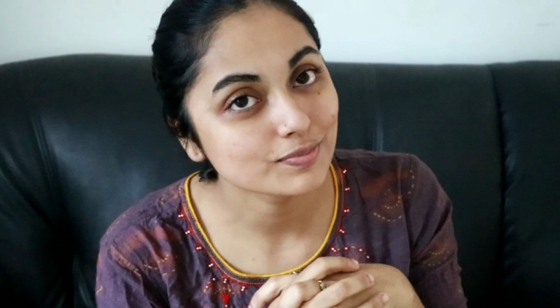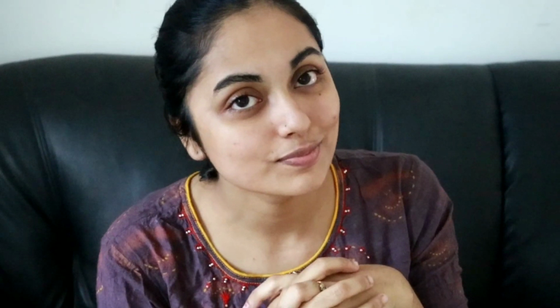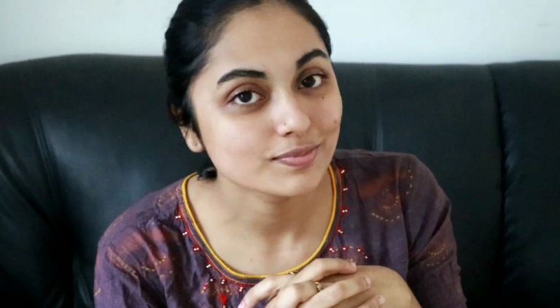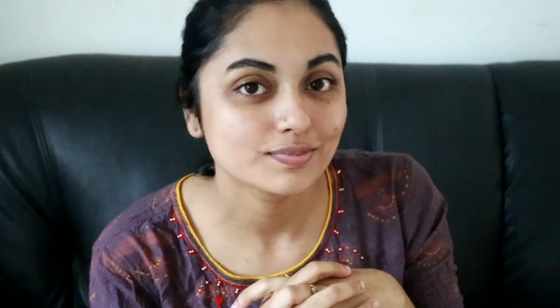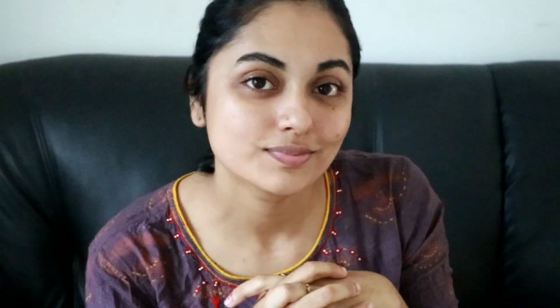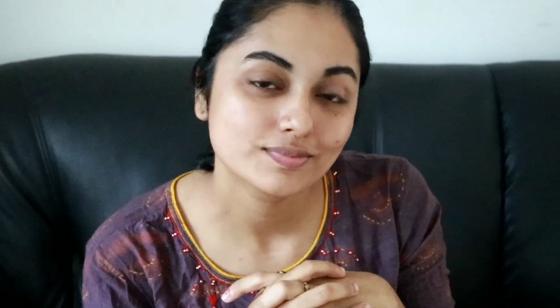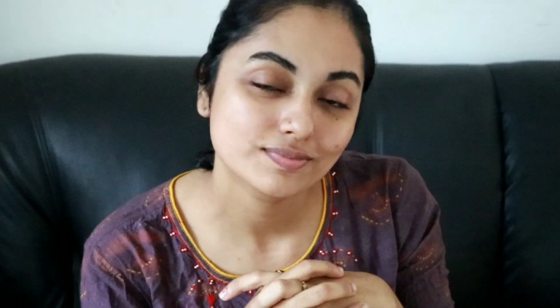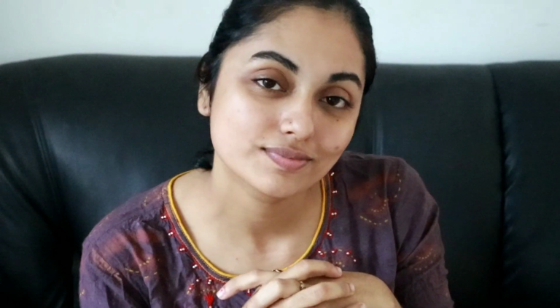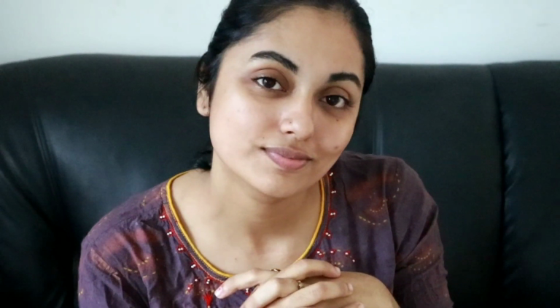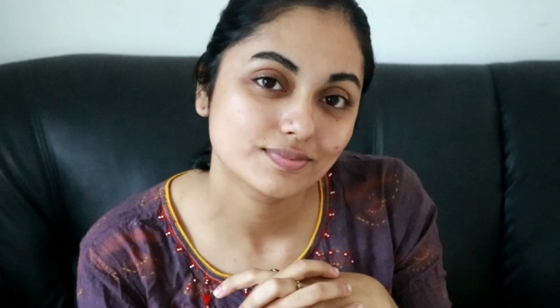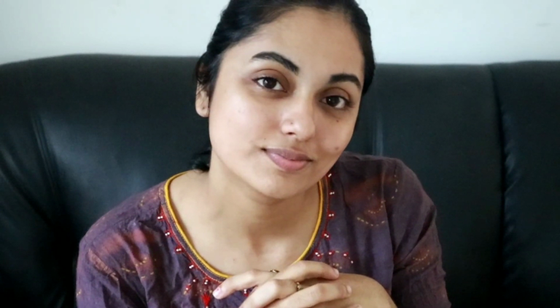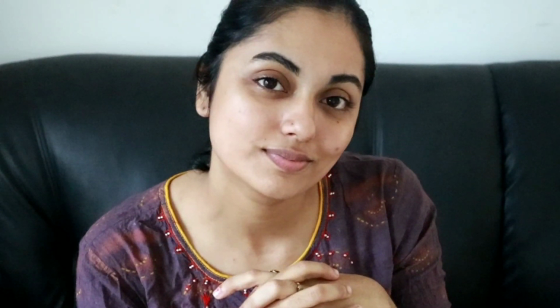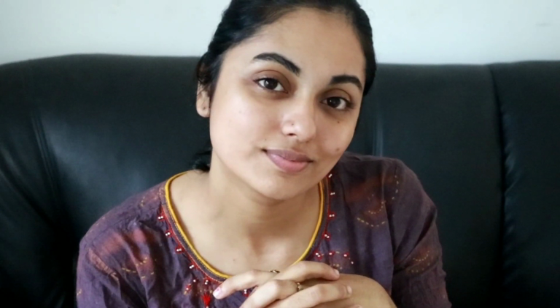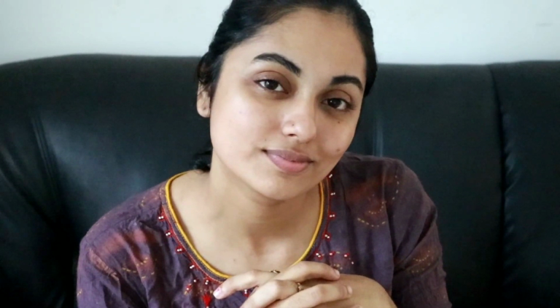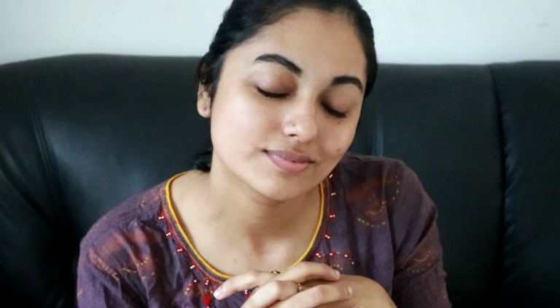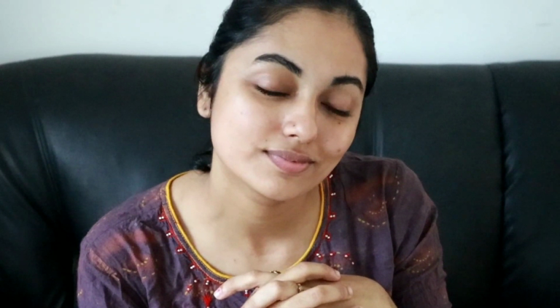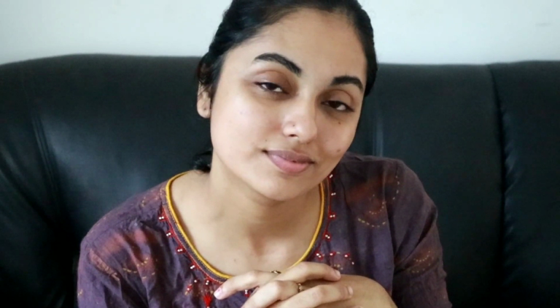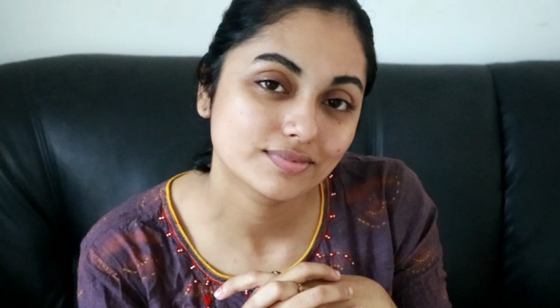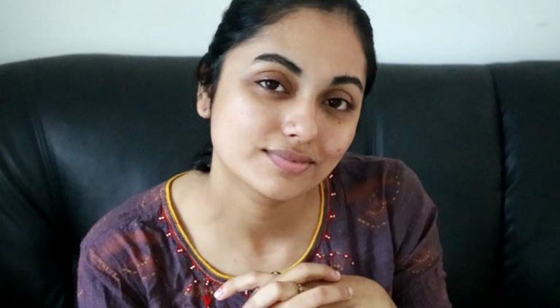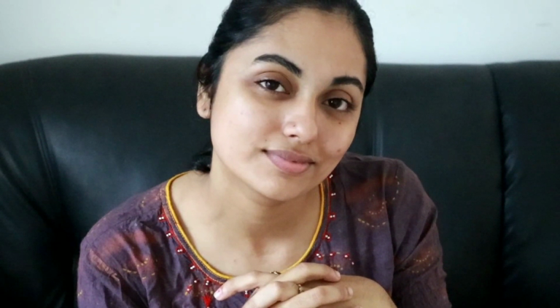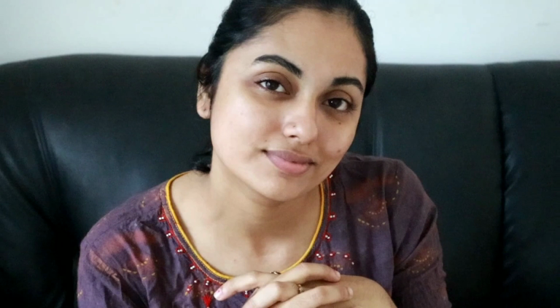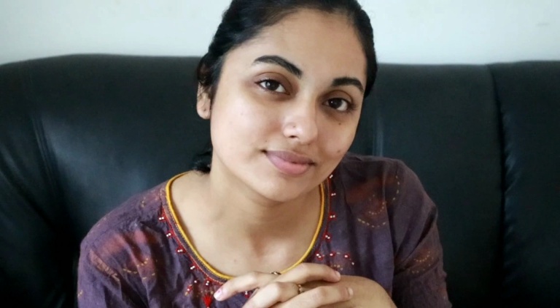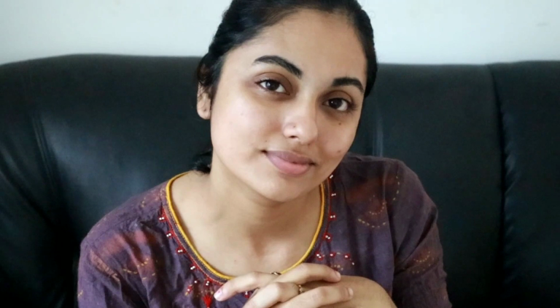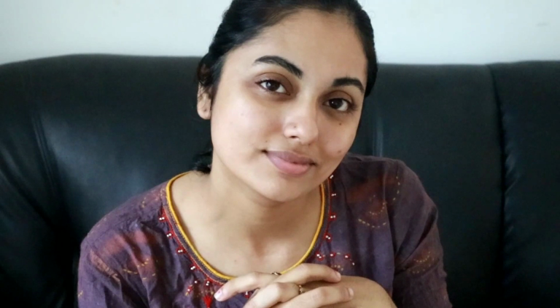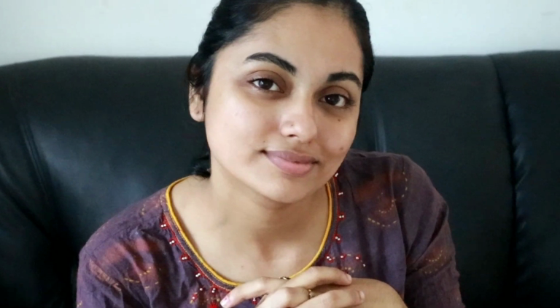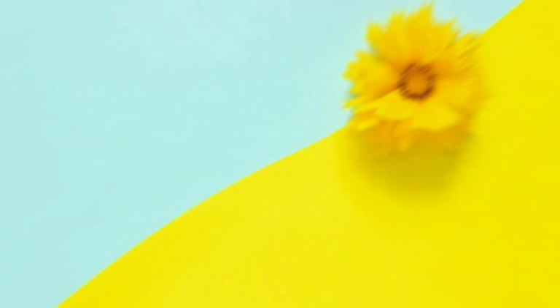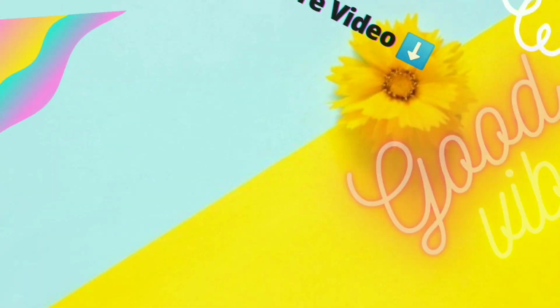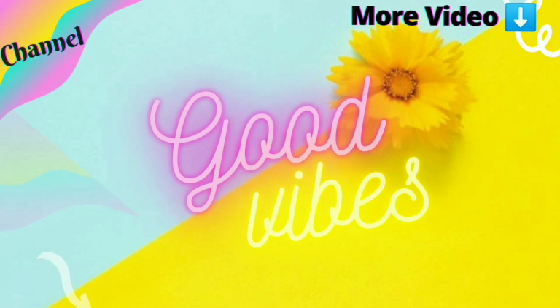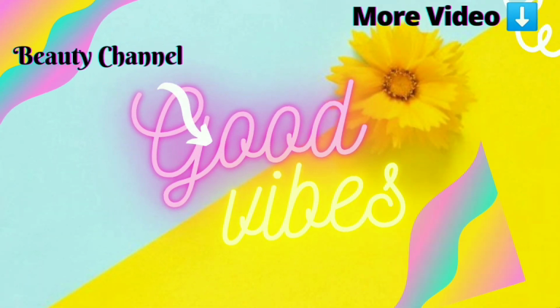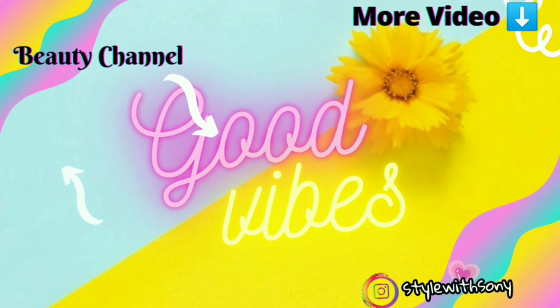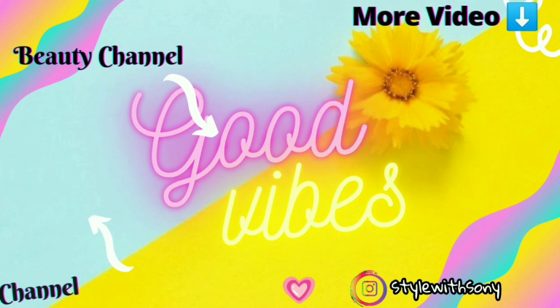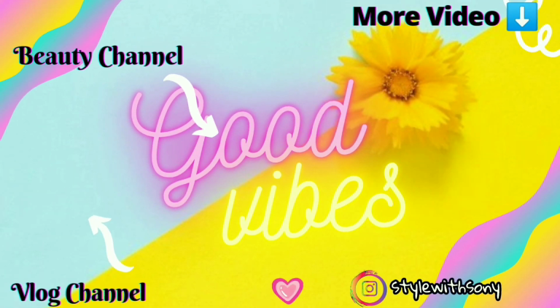If you like this video, please like it and comment in the comment section. Take care and bye bye!